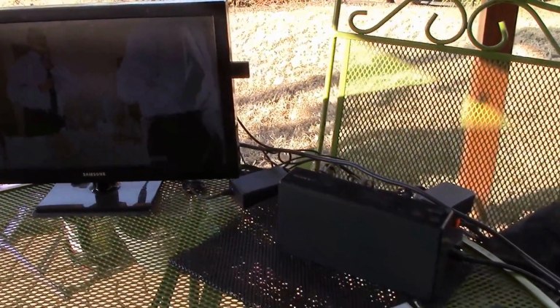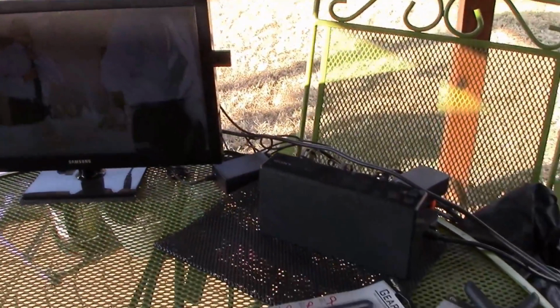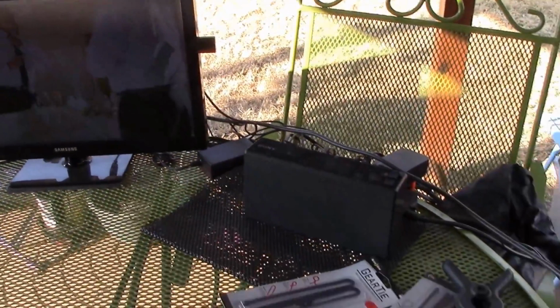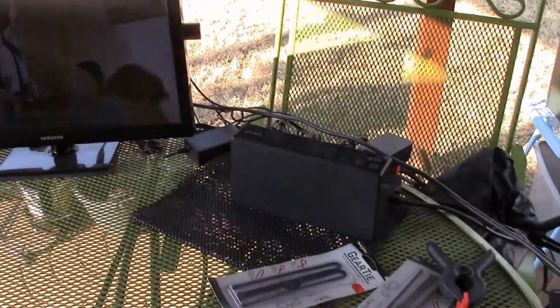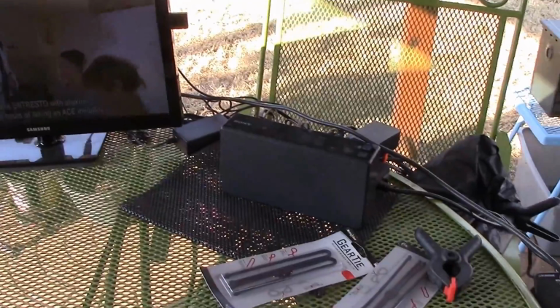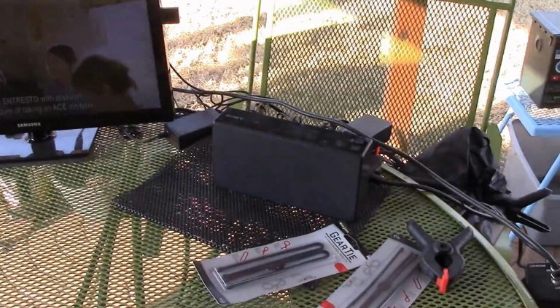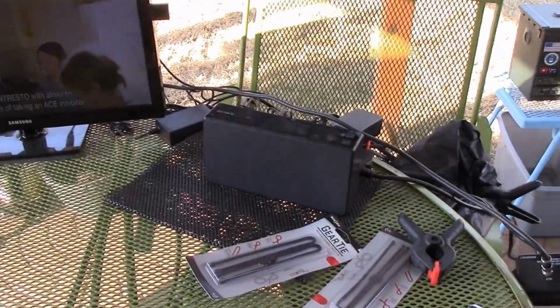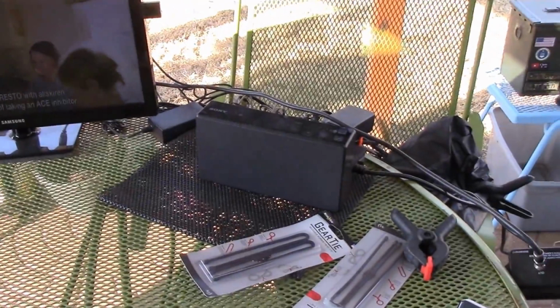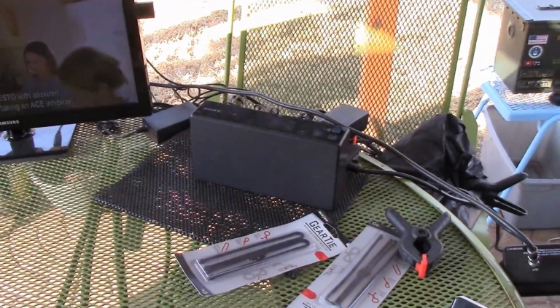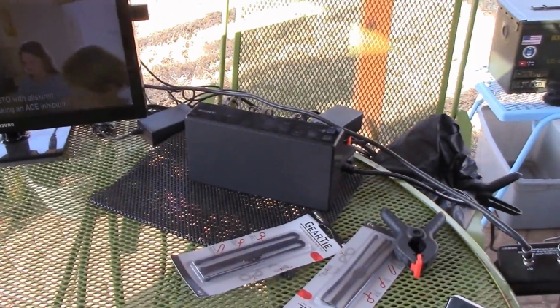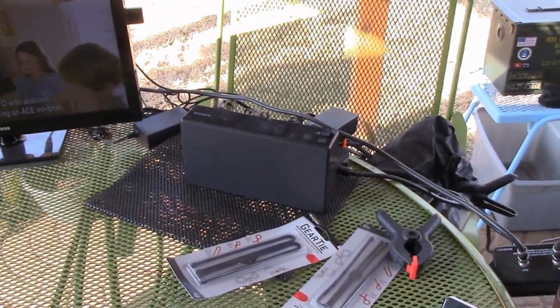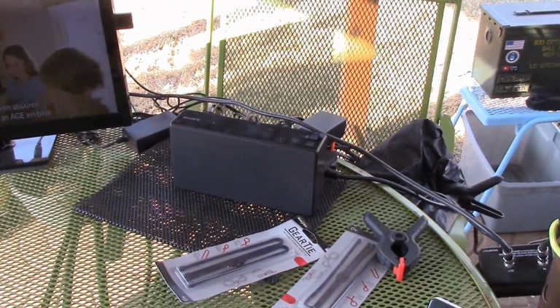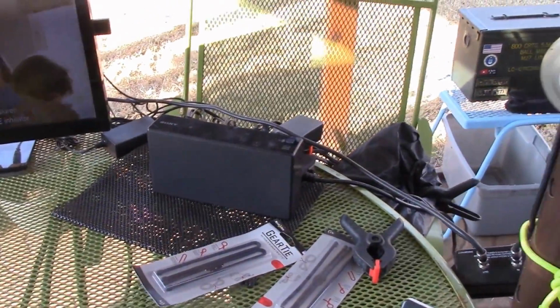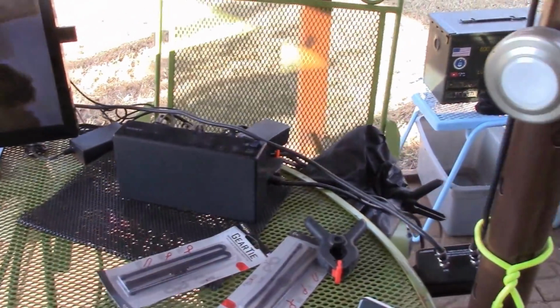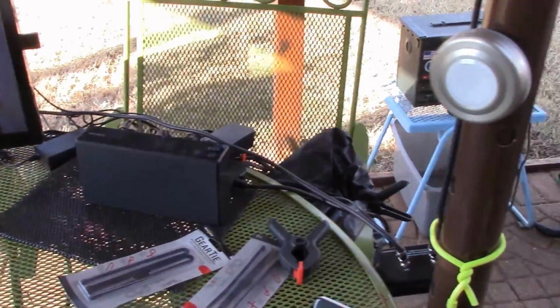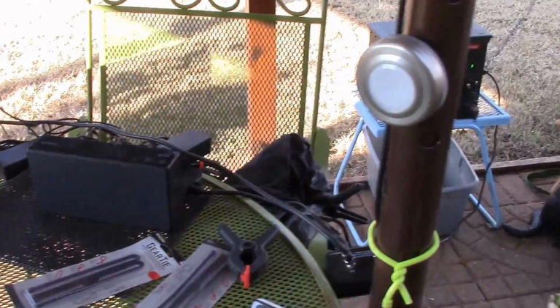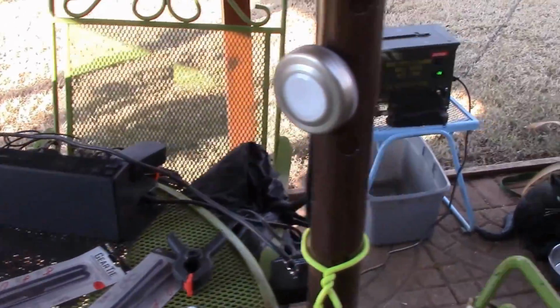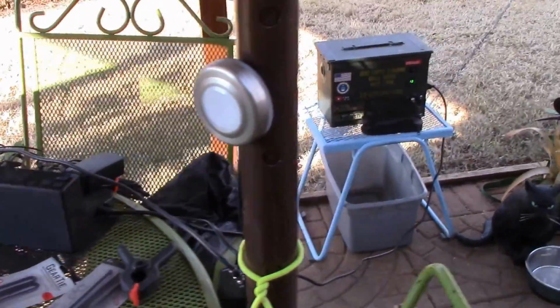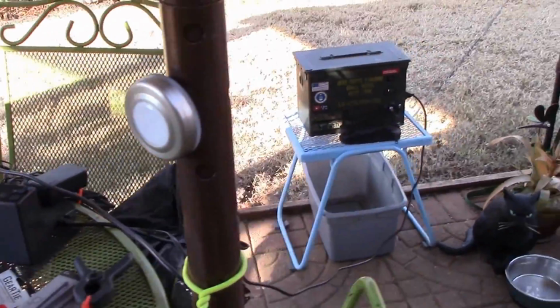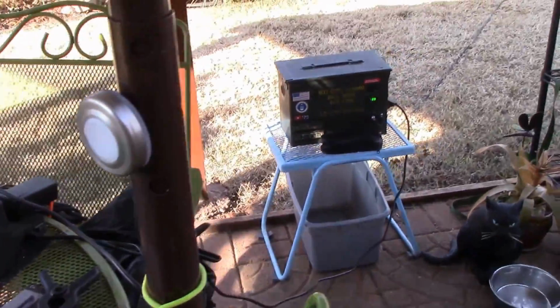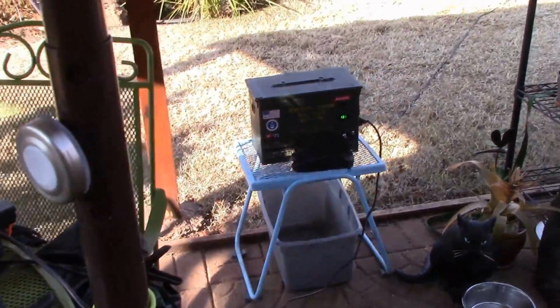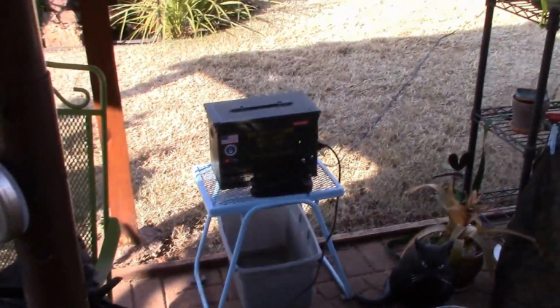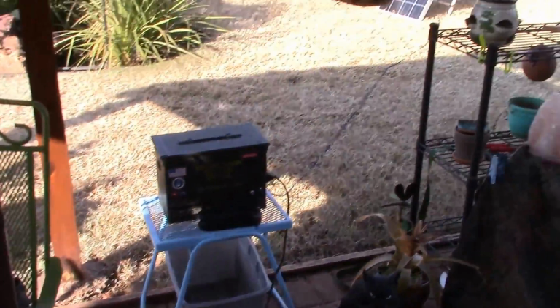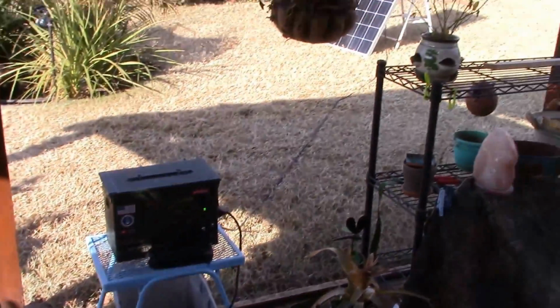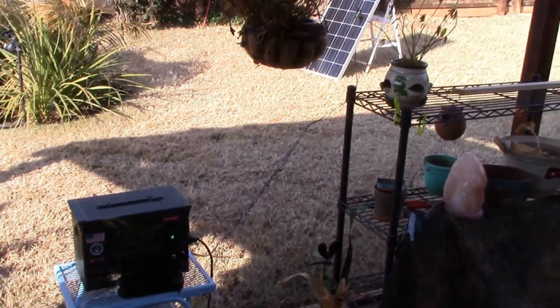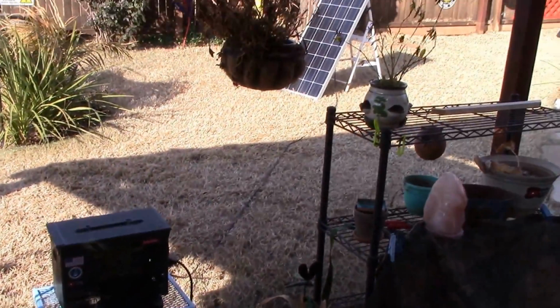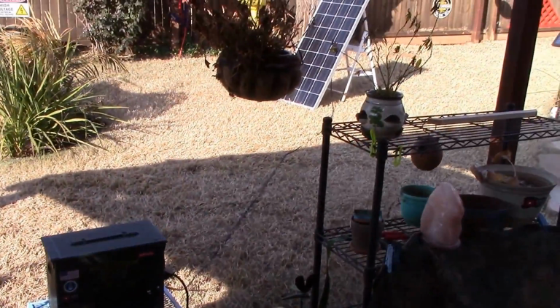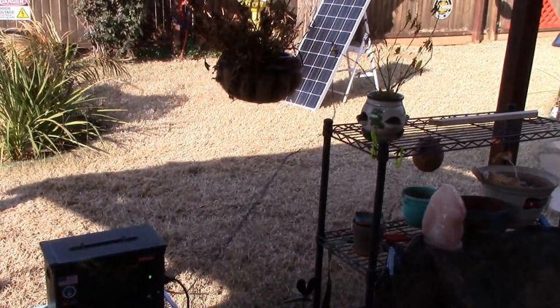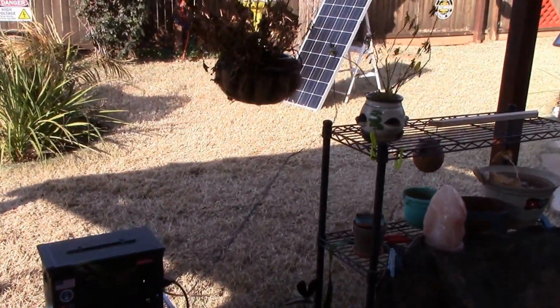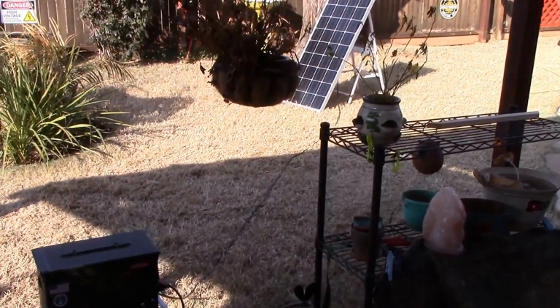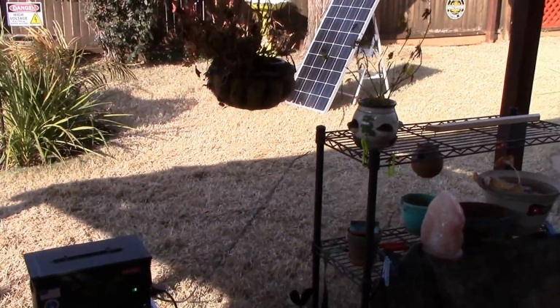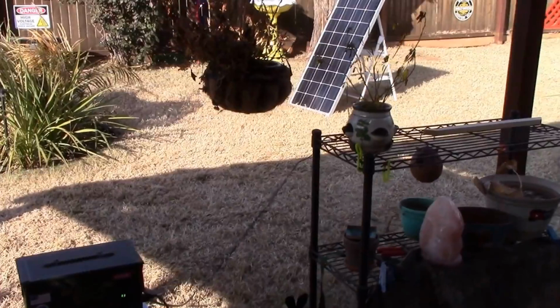My electronics here in the backyard patio are working great off my micro solar generator, solar panel.